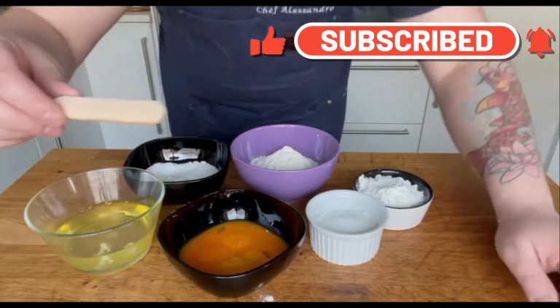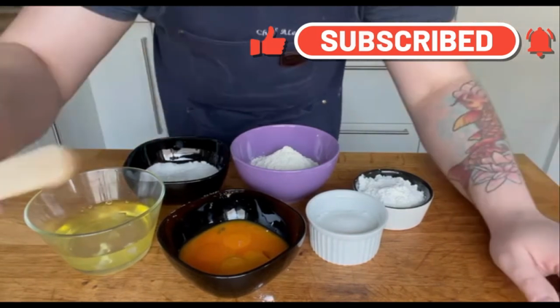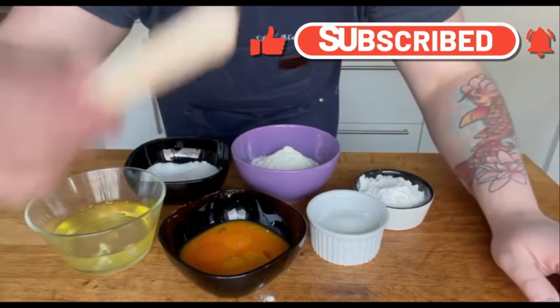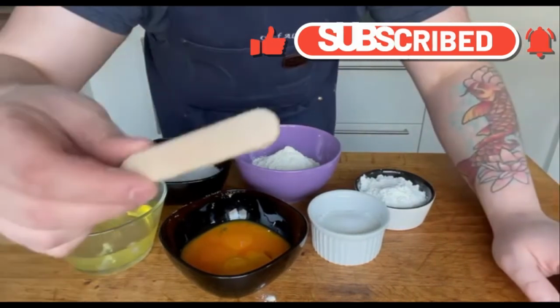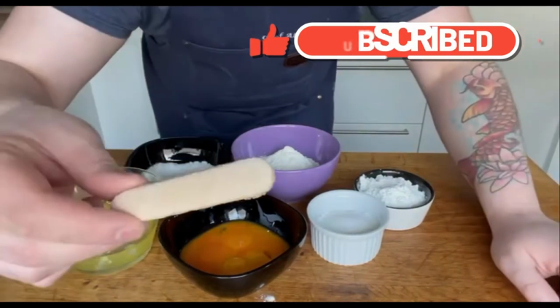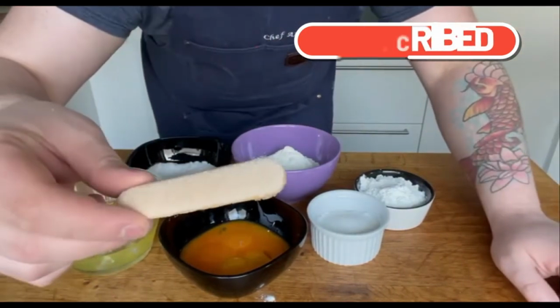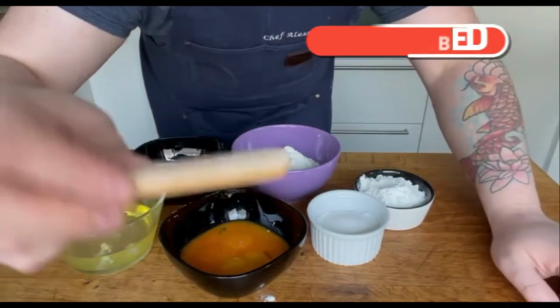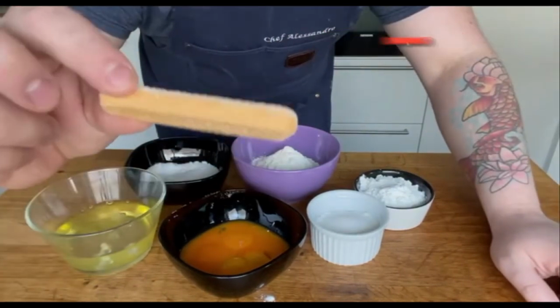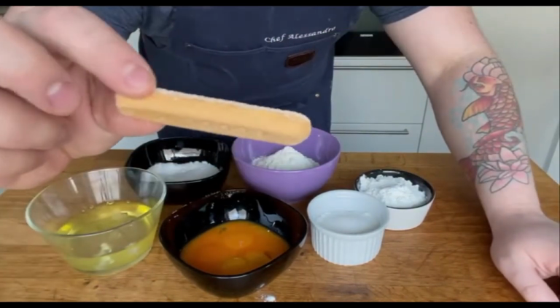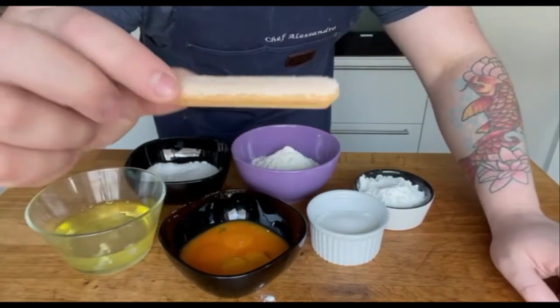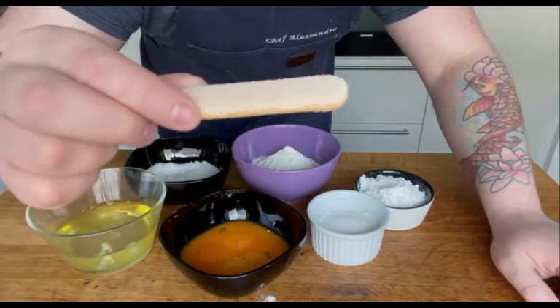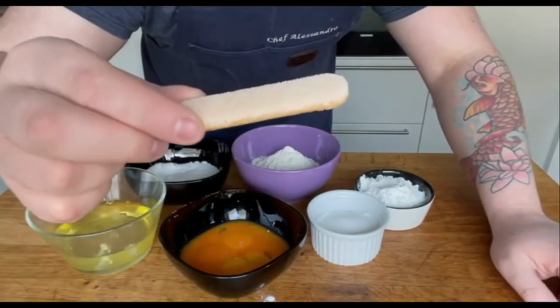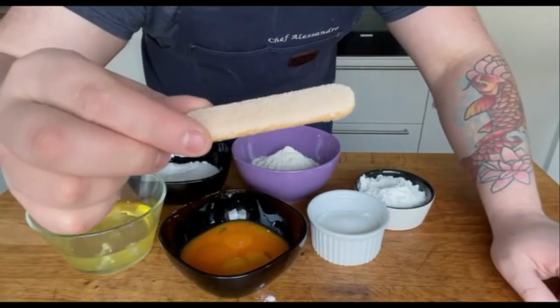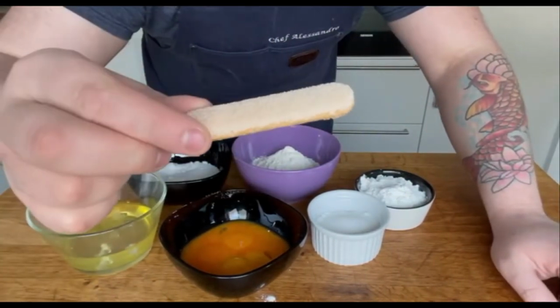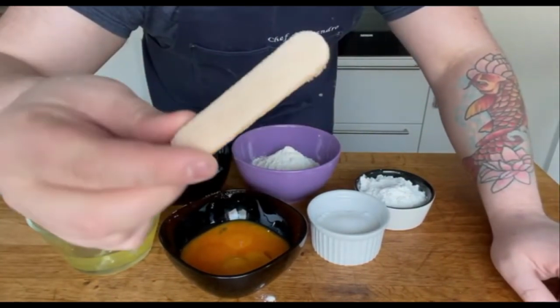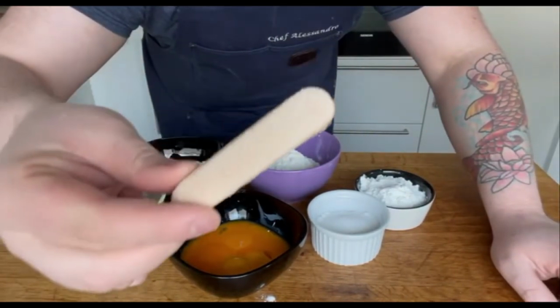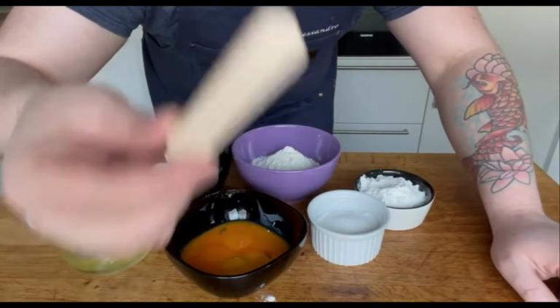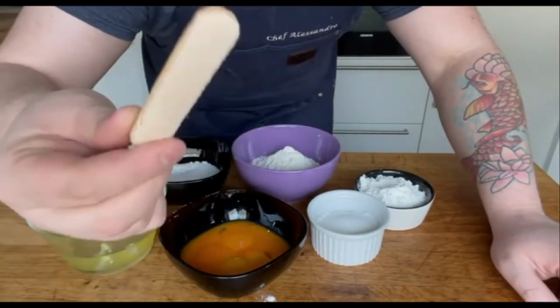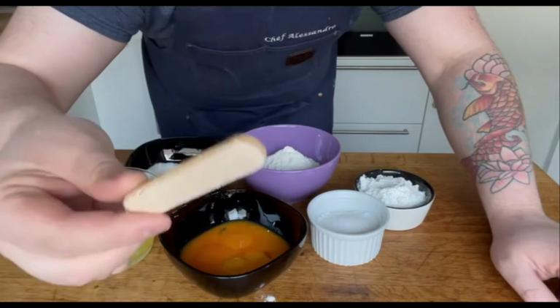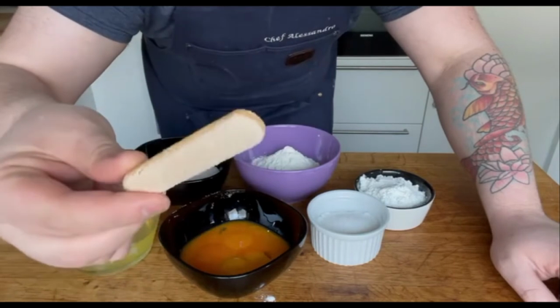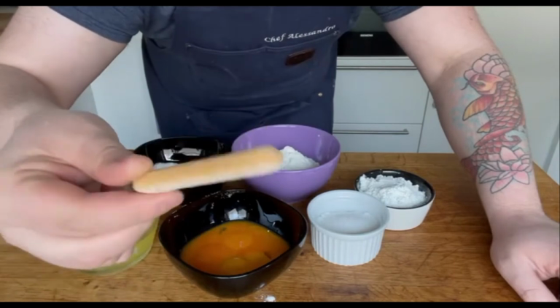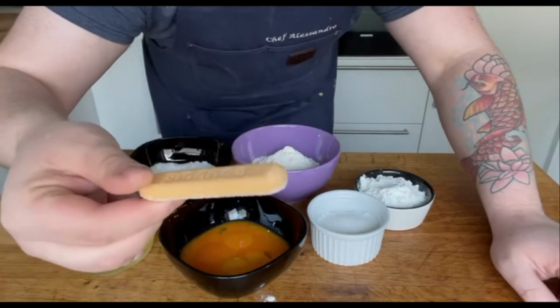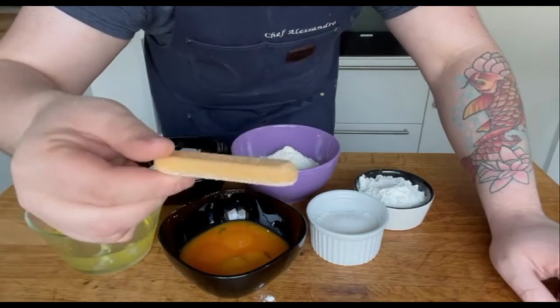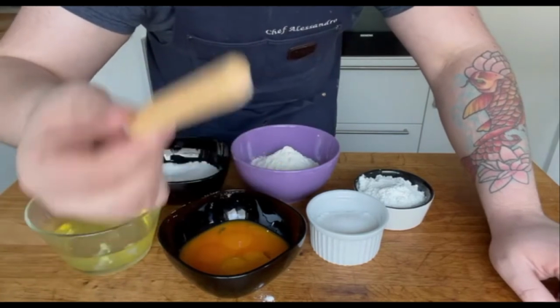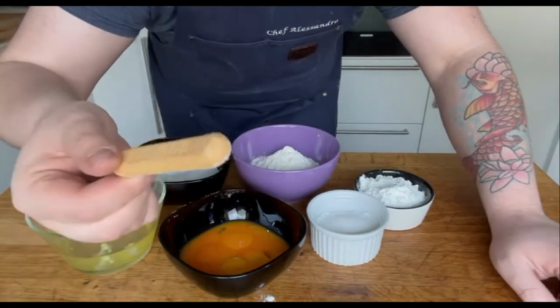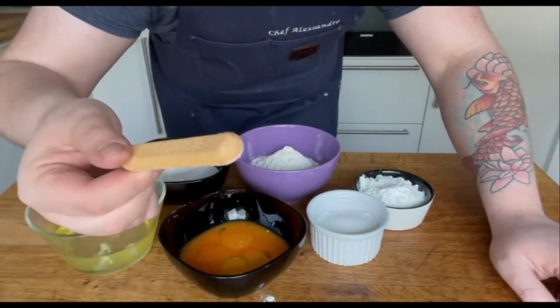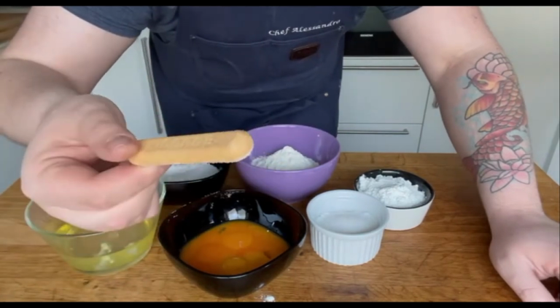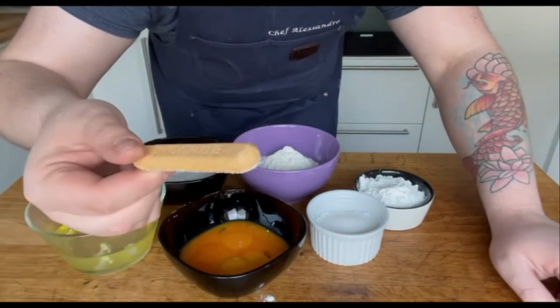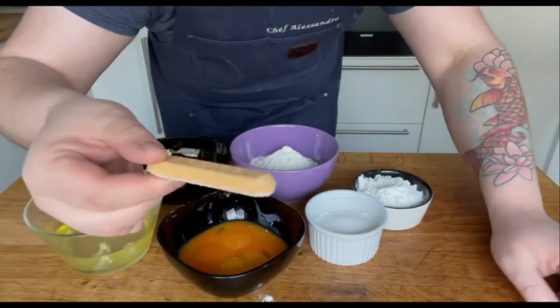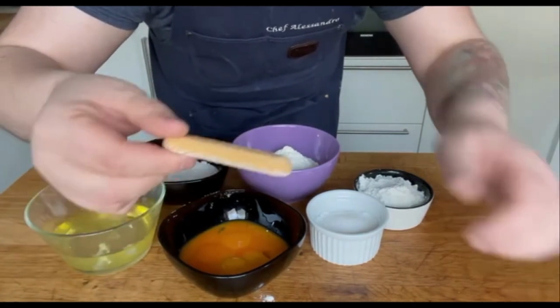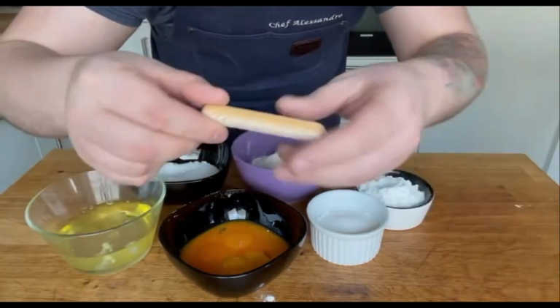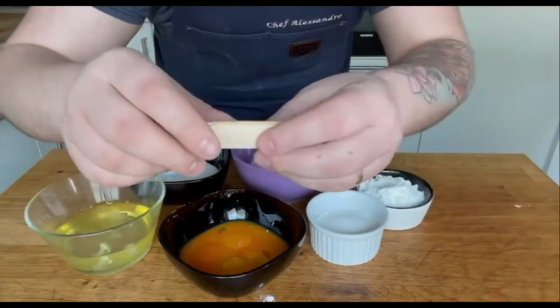This is what a store-bought ladyfinger usually looks like. It's thin, too sweet, dry, and not that interesting really.